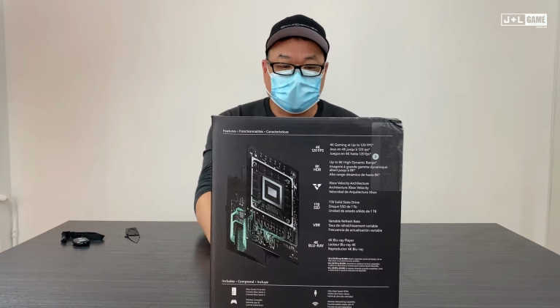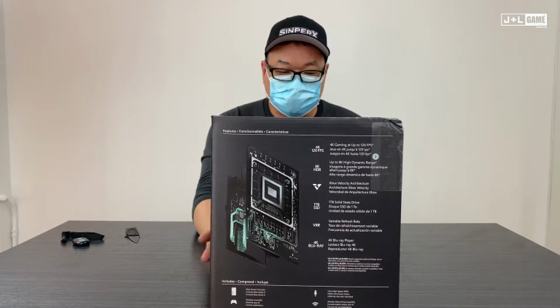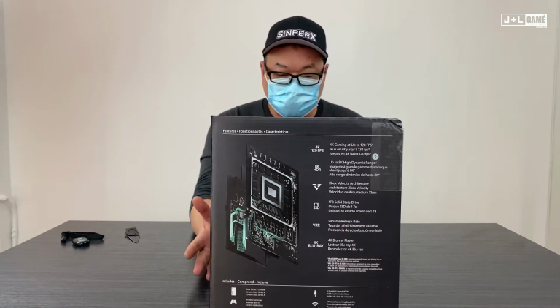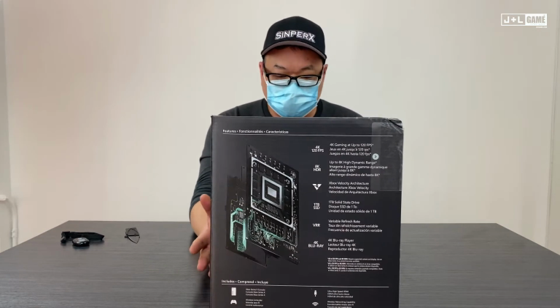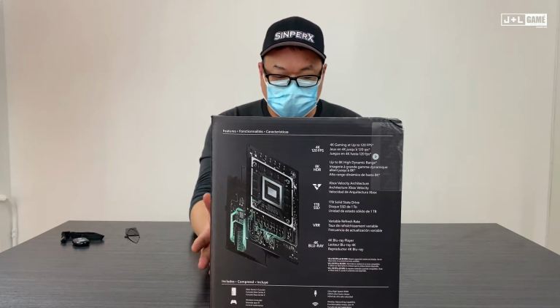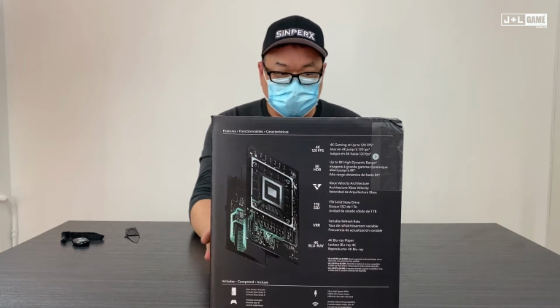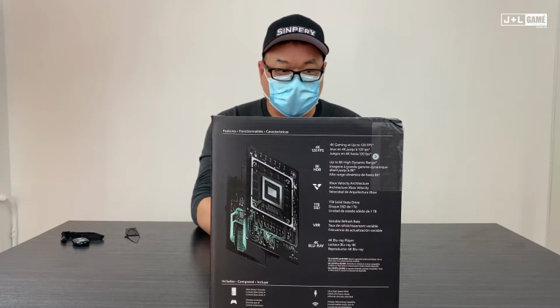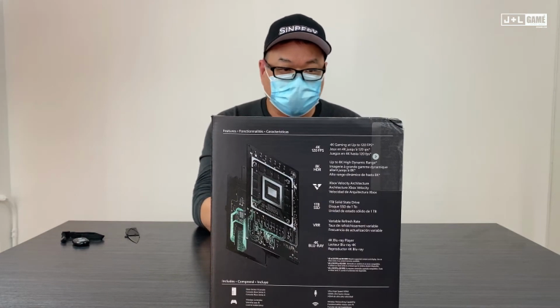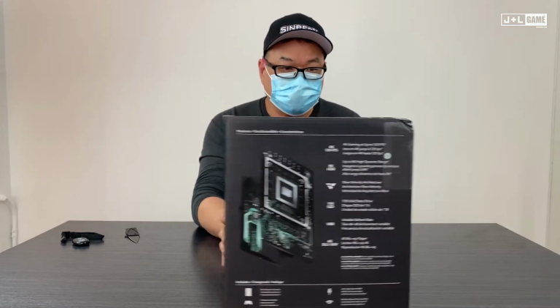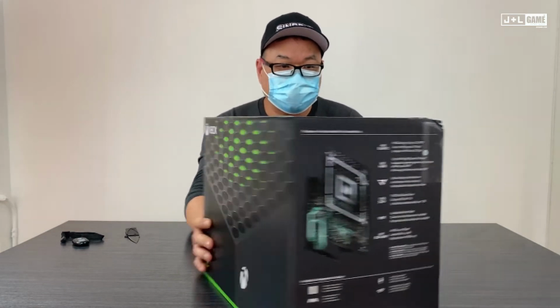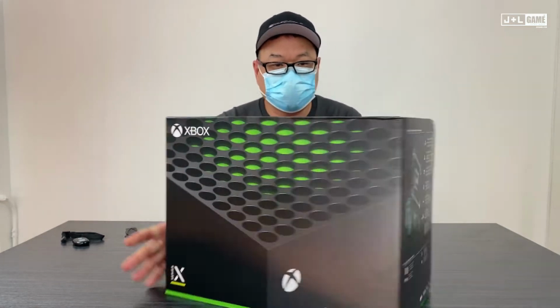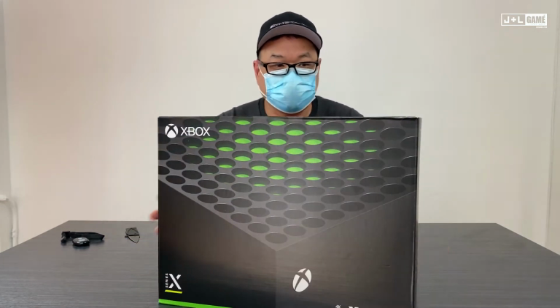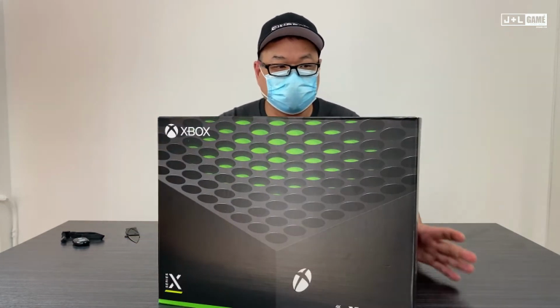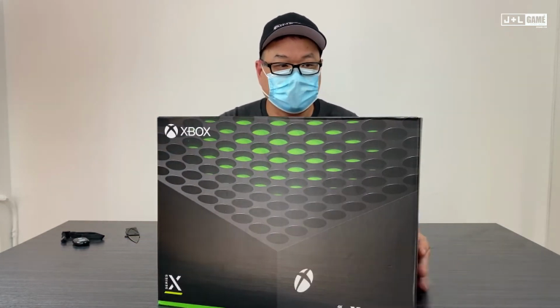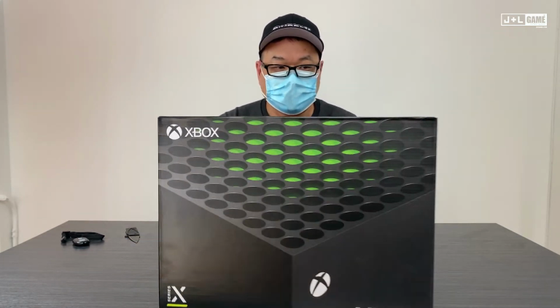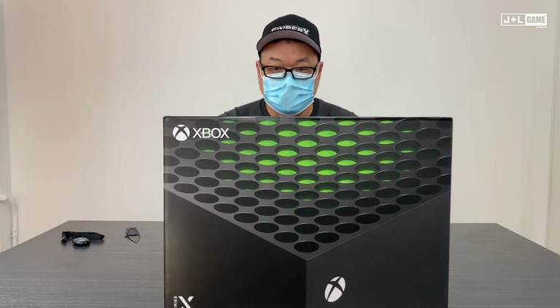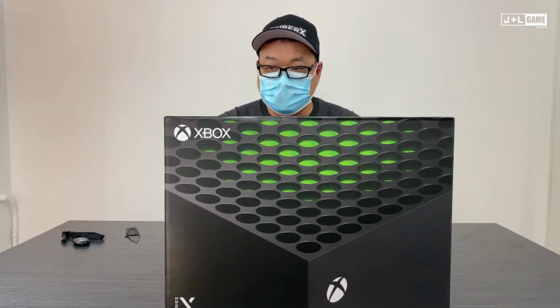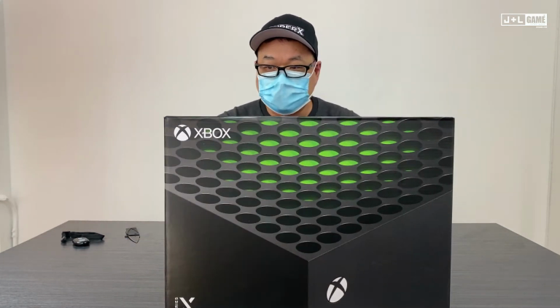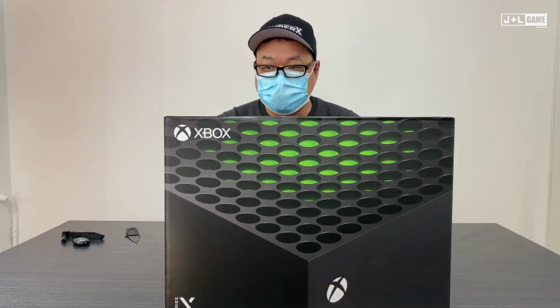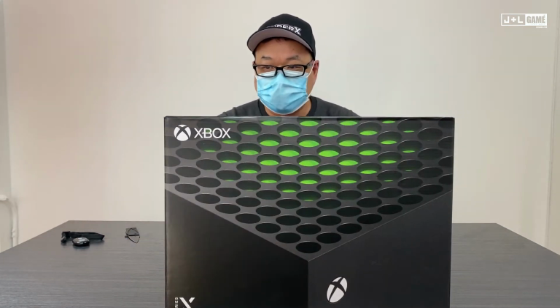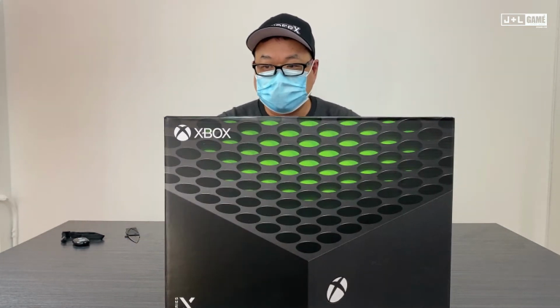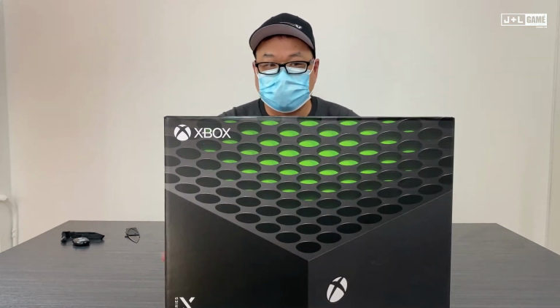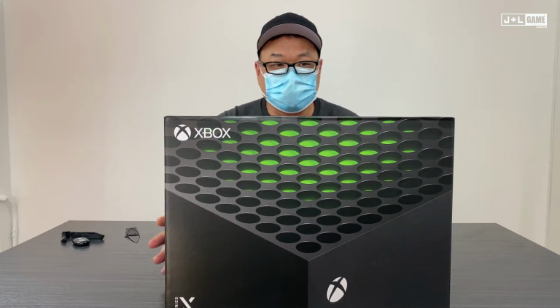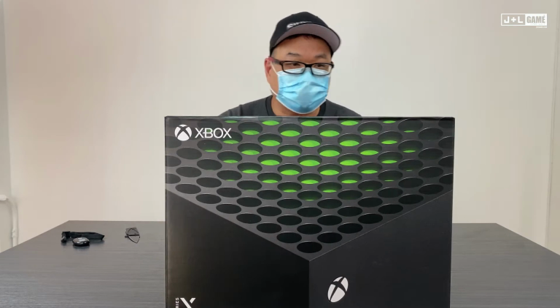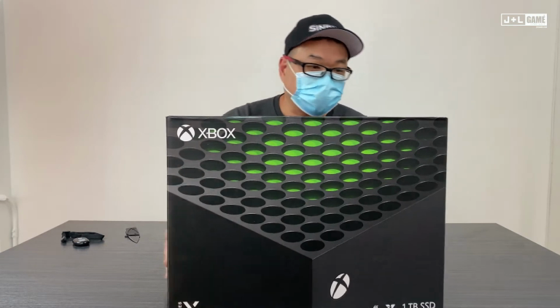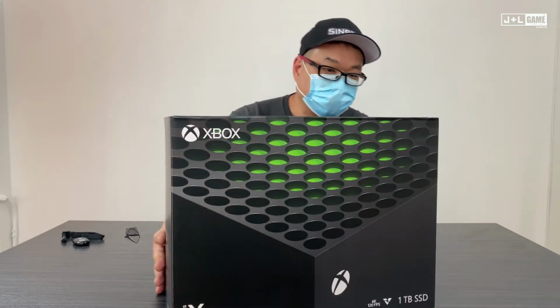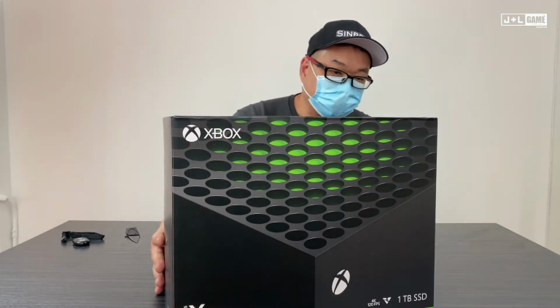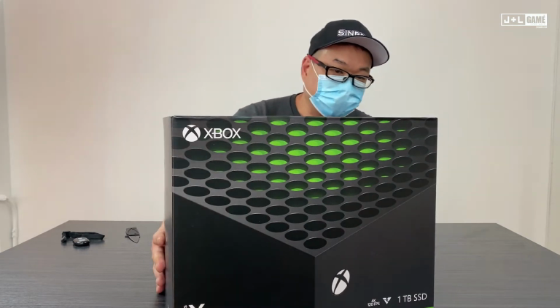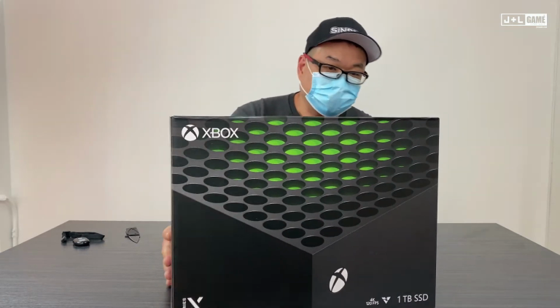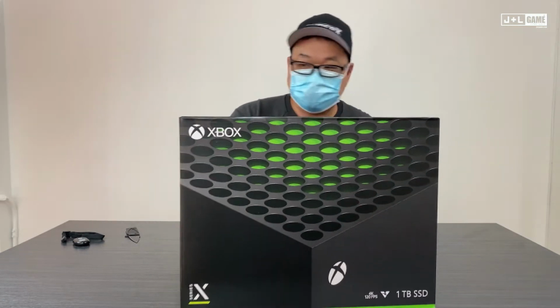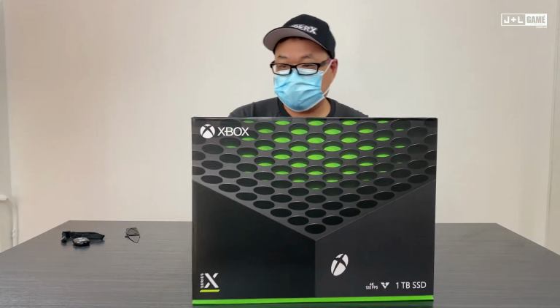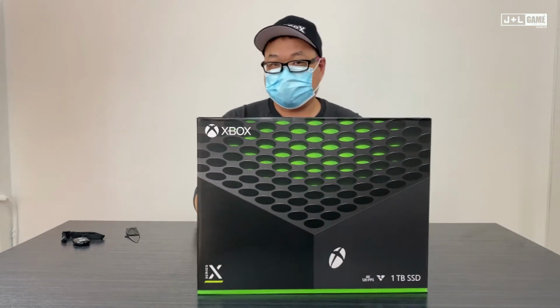Let's see all sides of the box. Let's take a look at the inside of this thing.